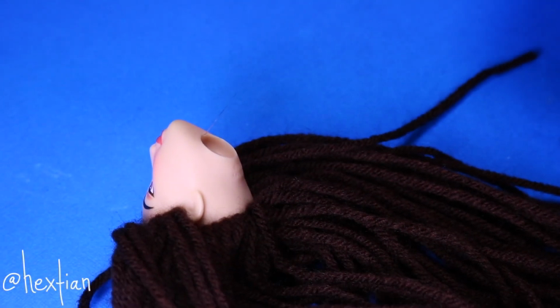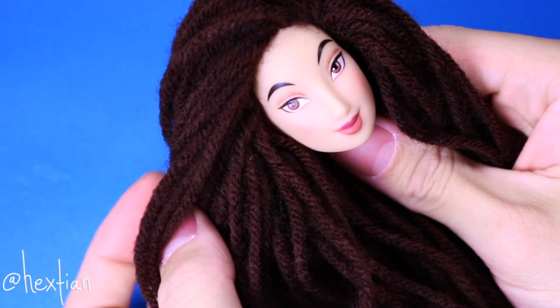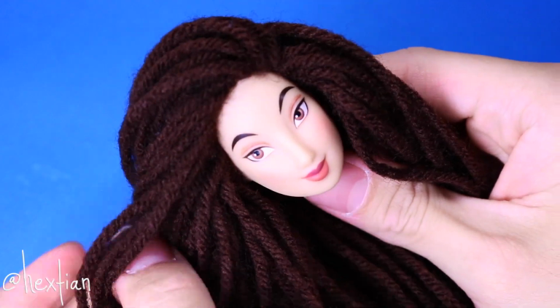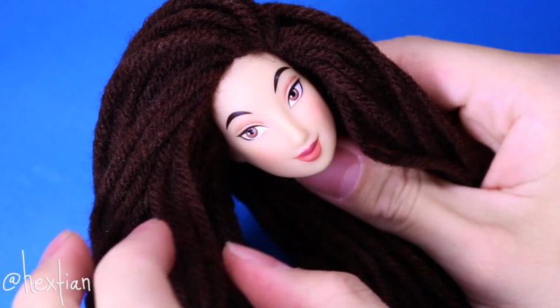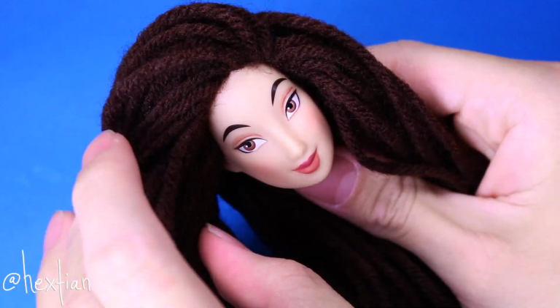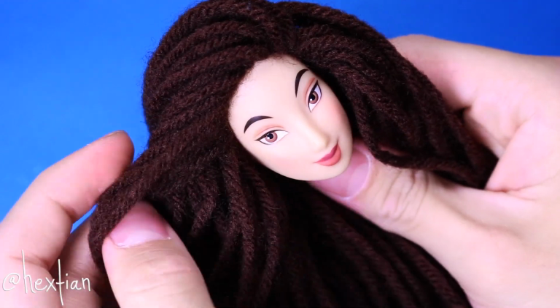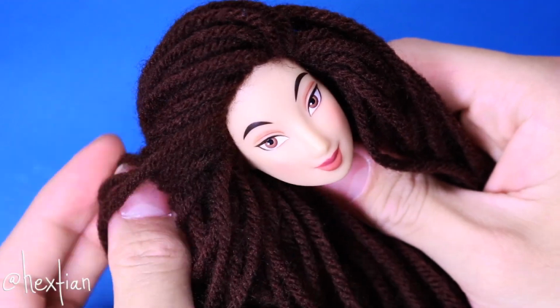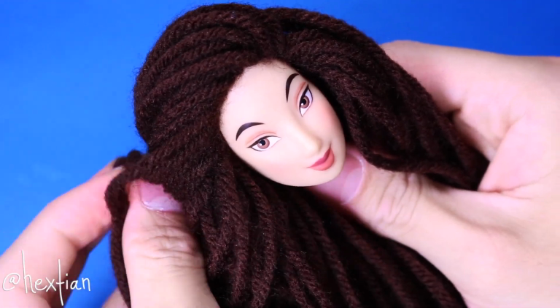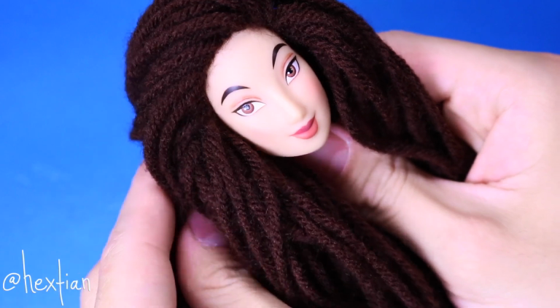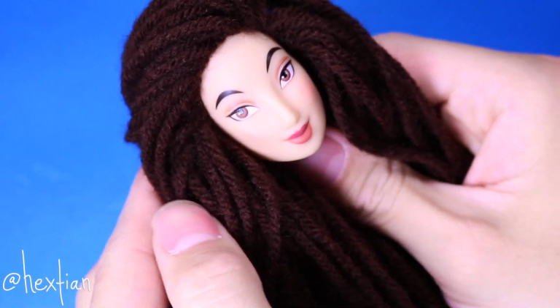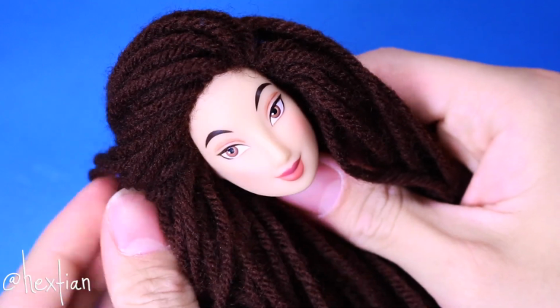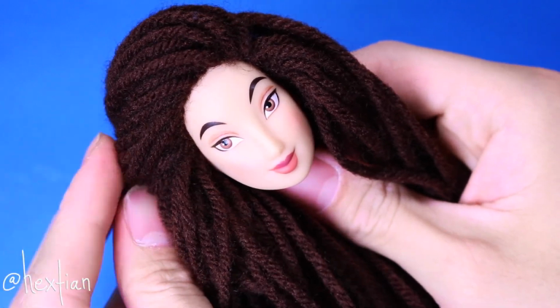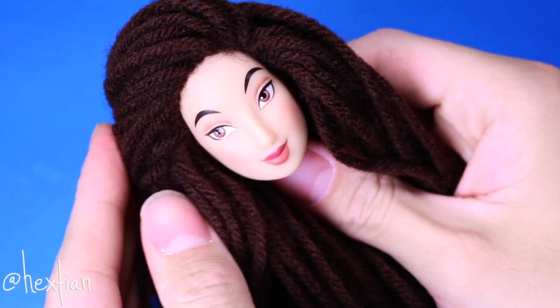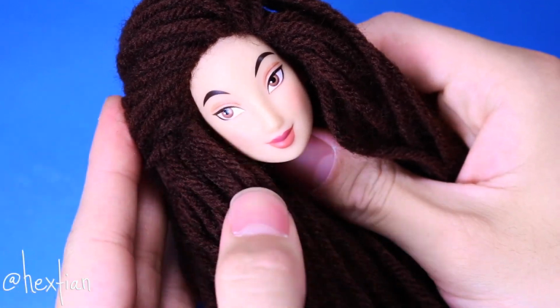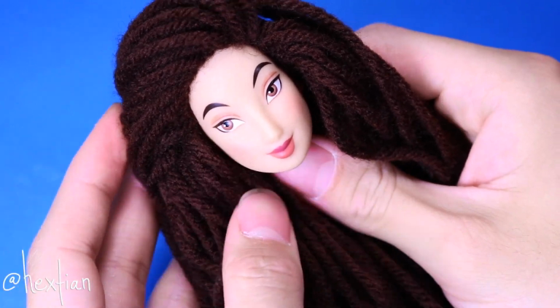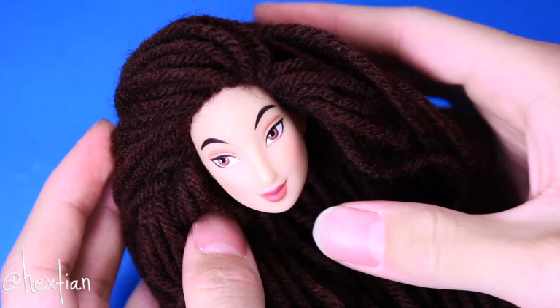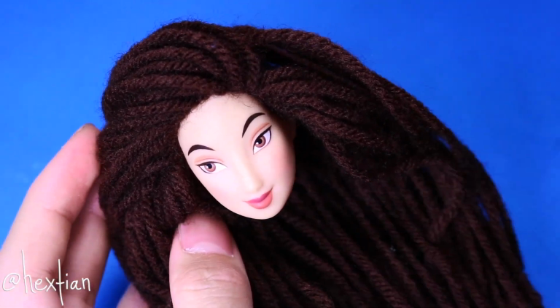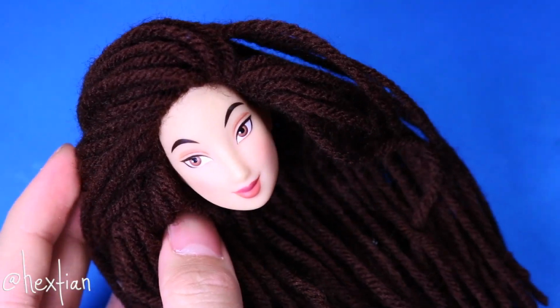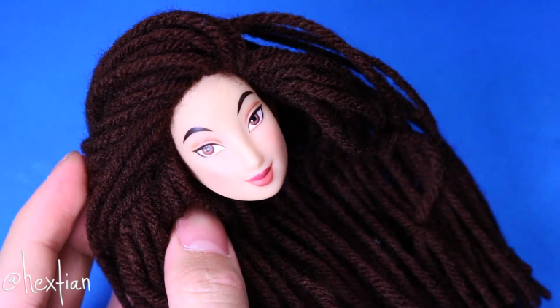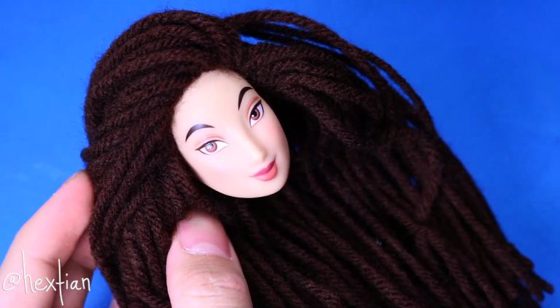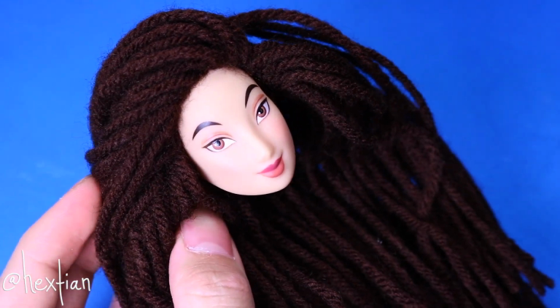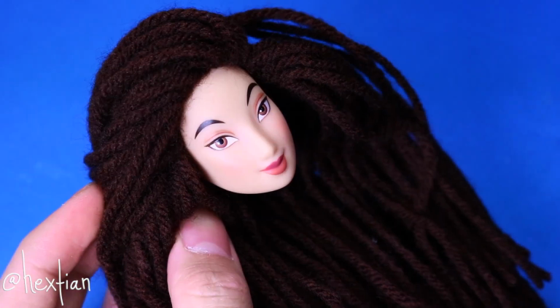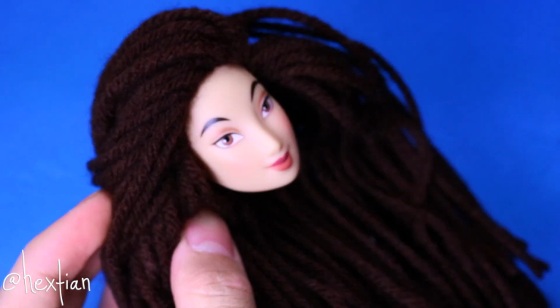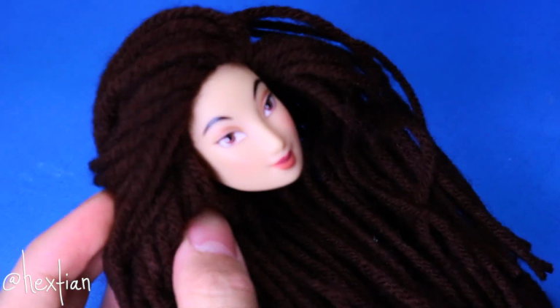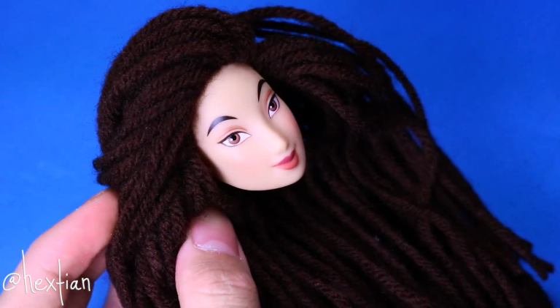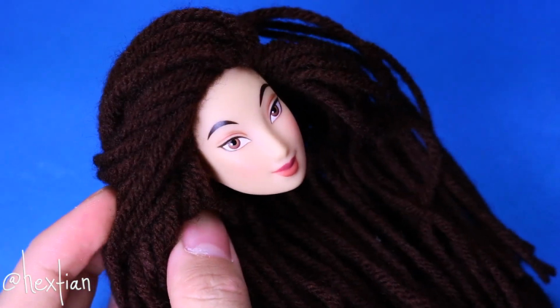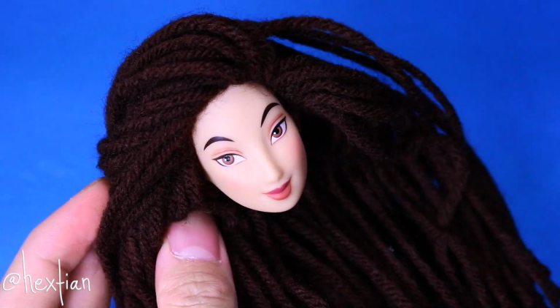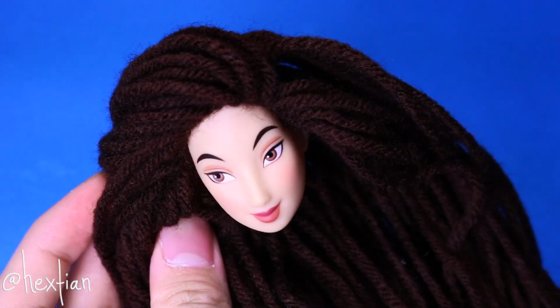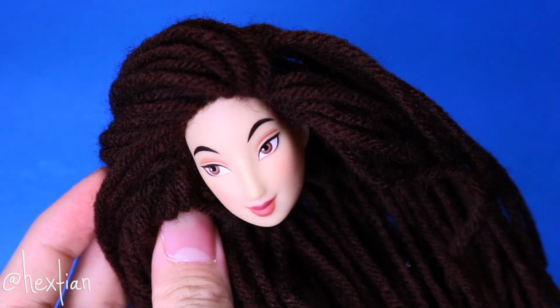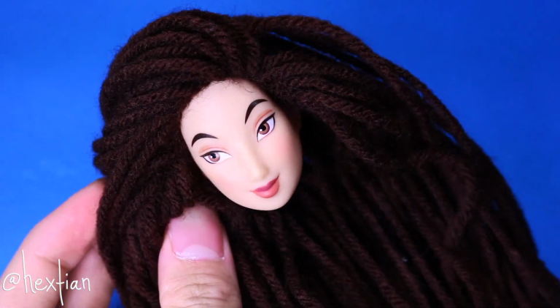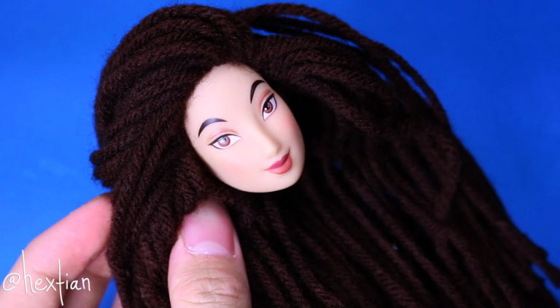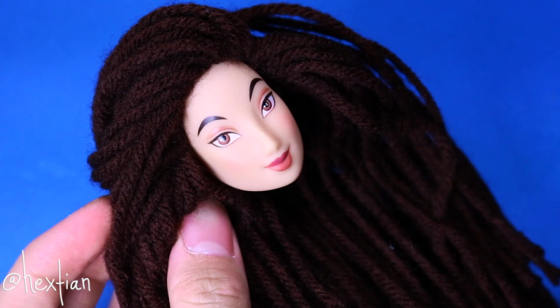And now we have a really cool-looking Mulan. She actually looks like she could be mixed. It's very Barbie Fashionistas line, you know?